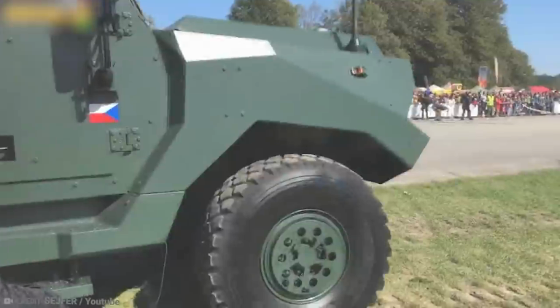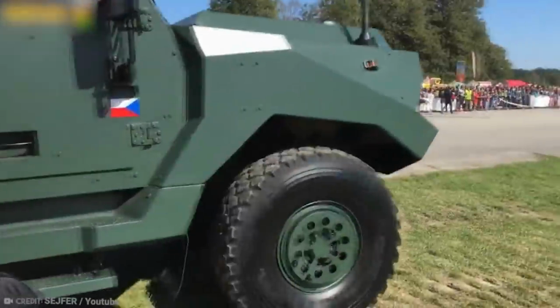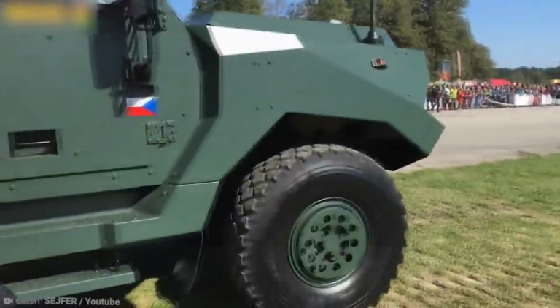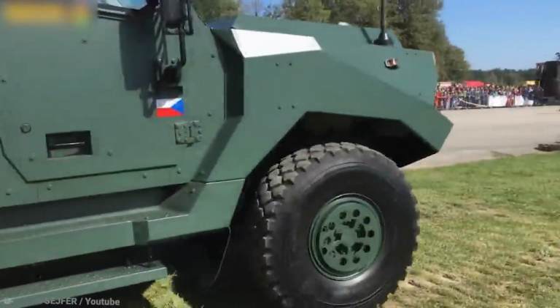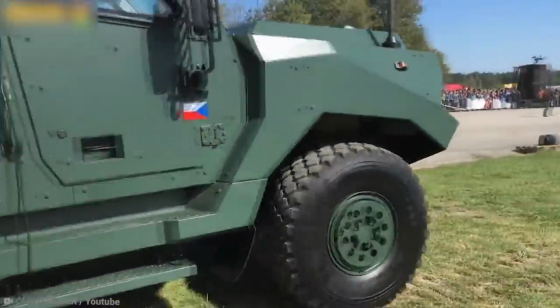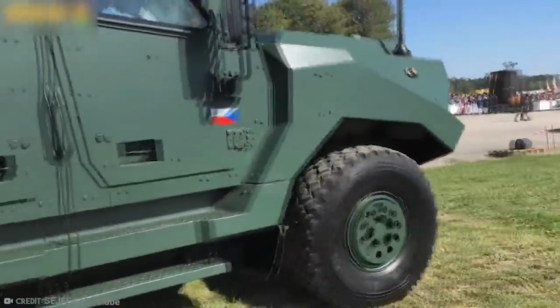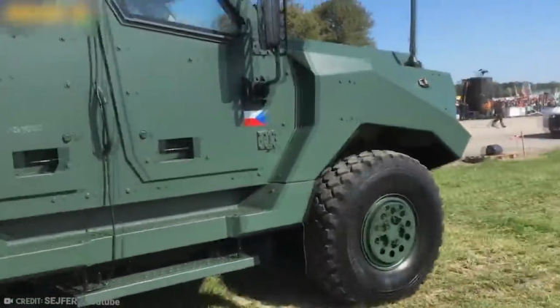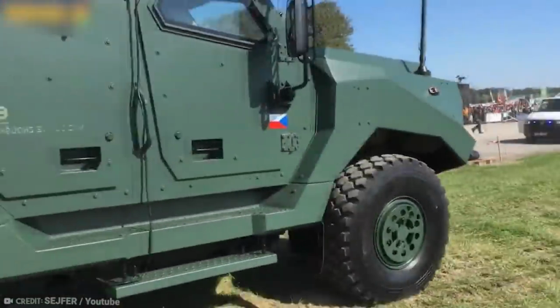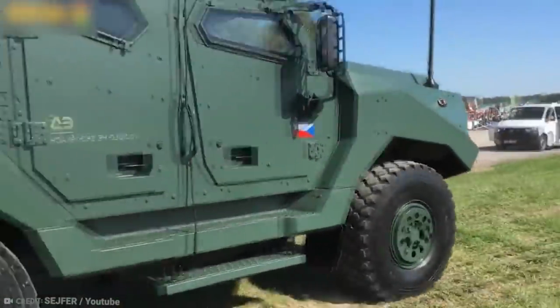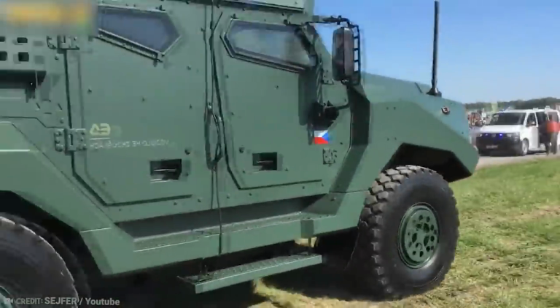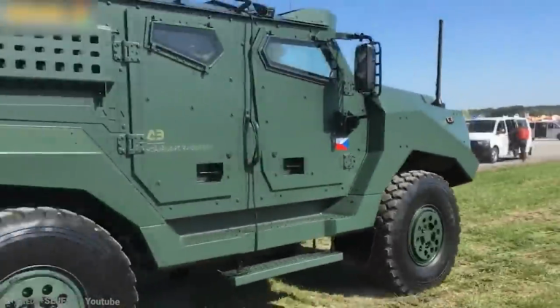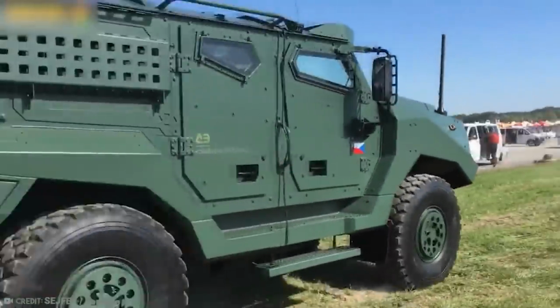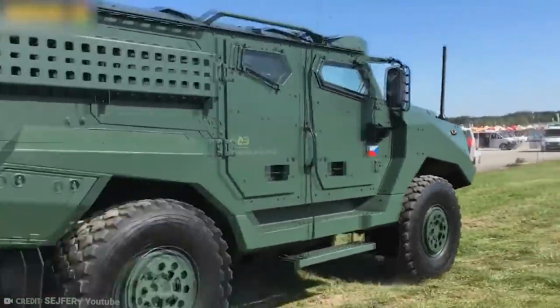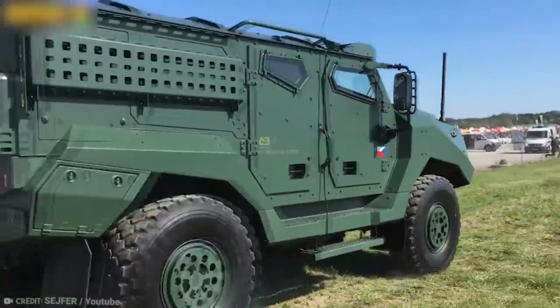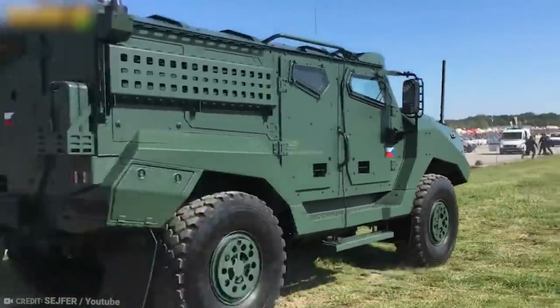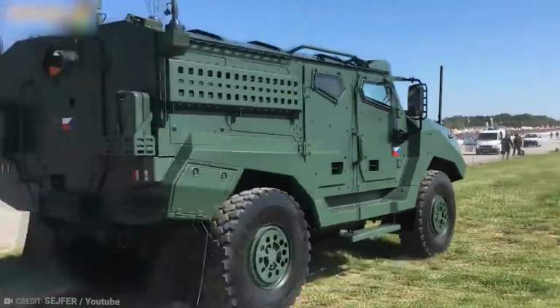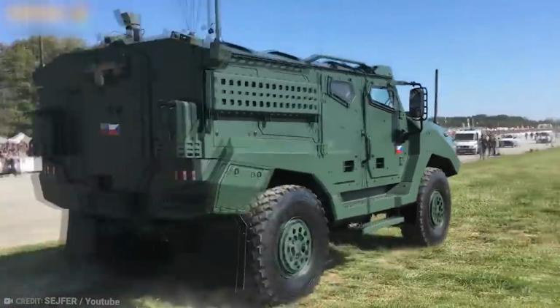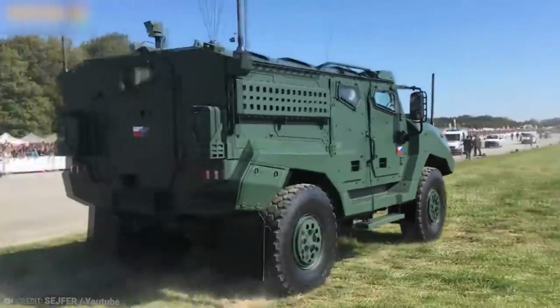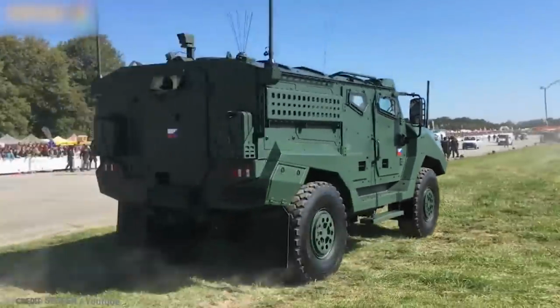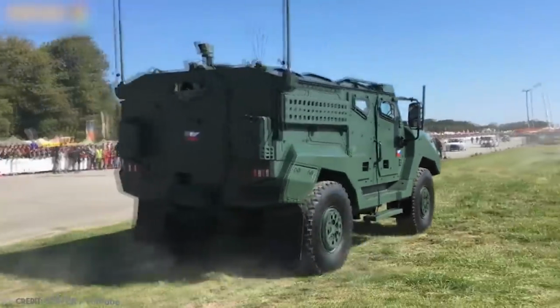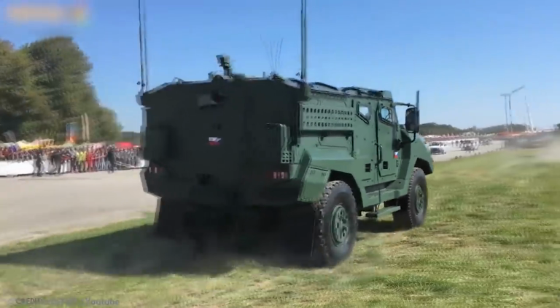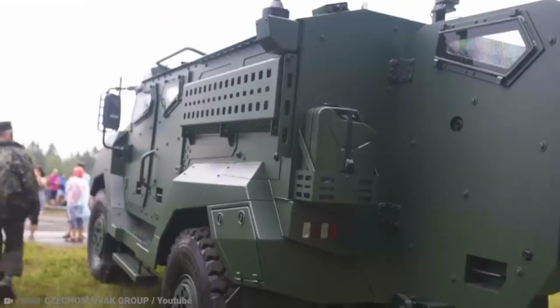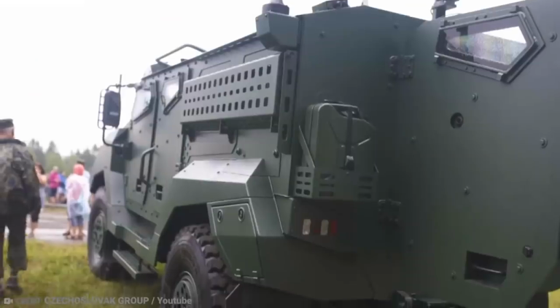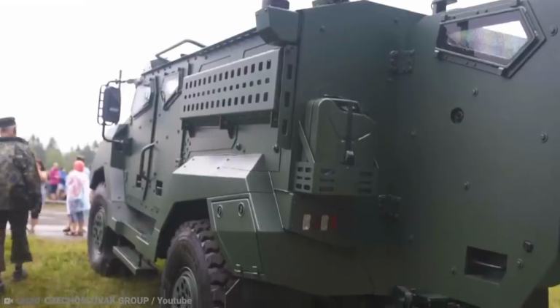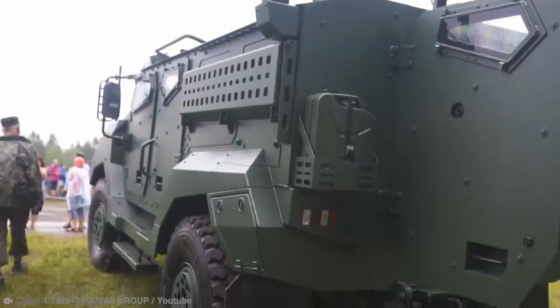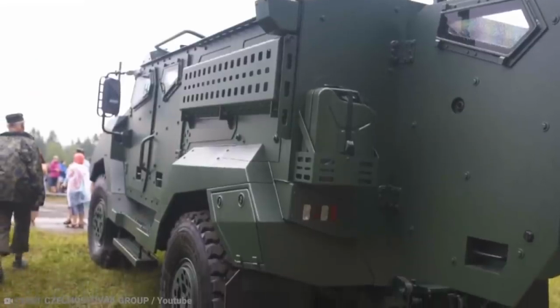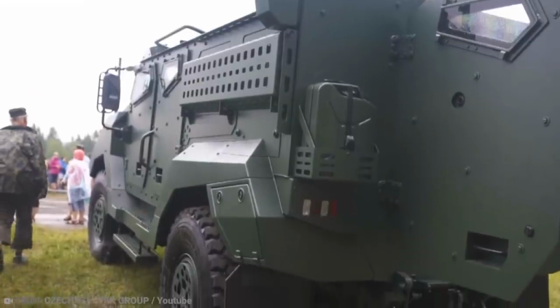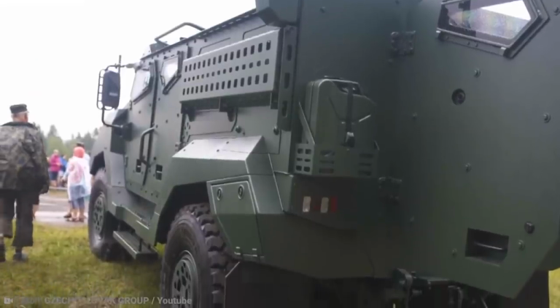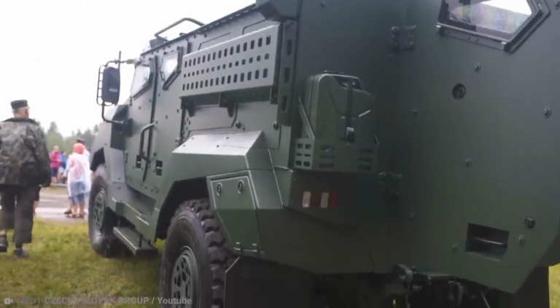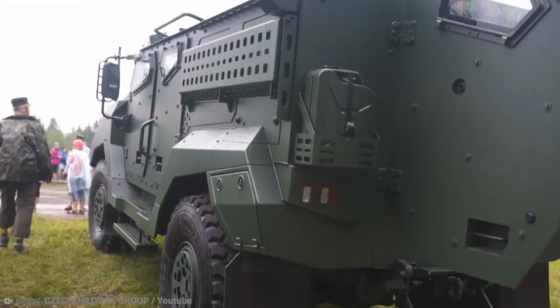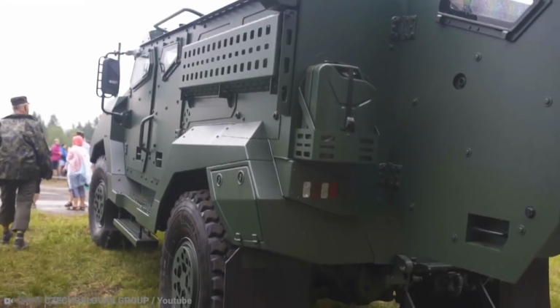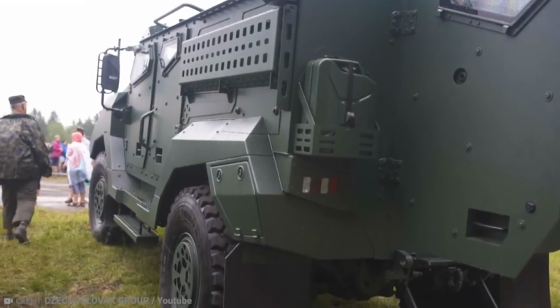Basically, if you want an armored vehicle that can do almost anything, this is the one for the job.